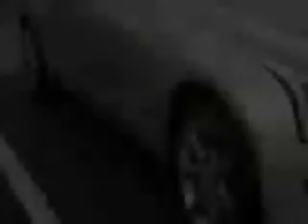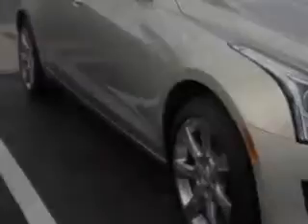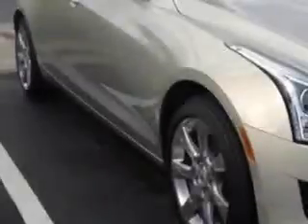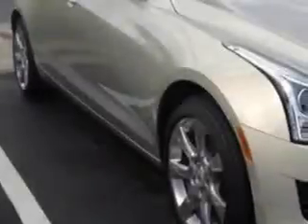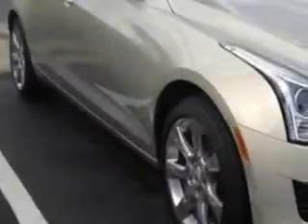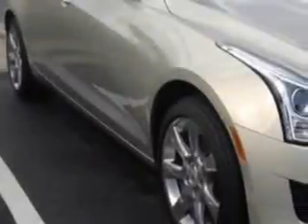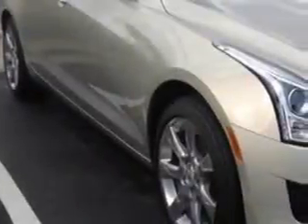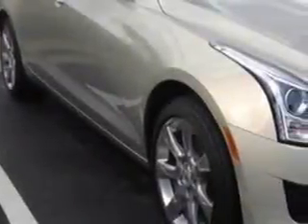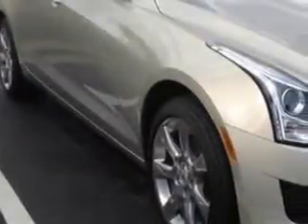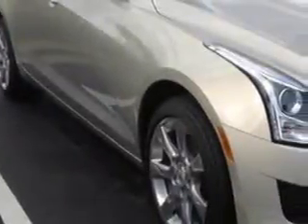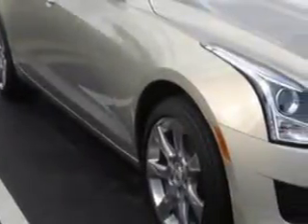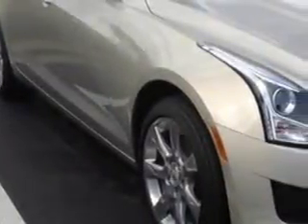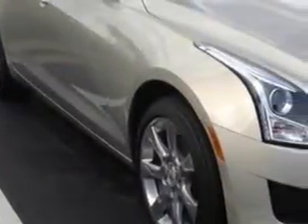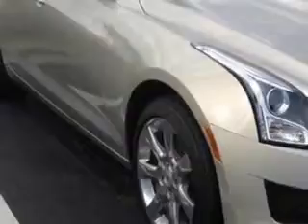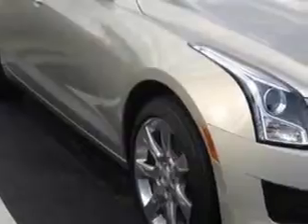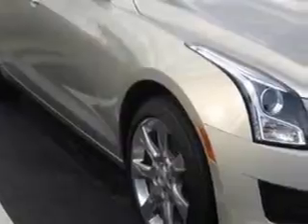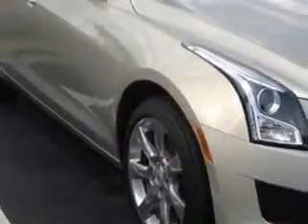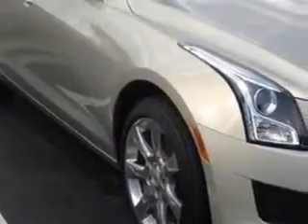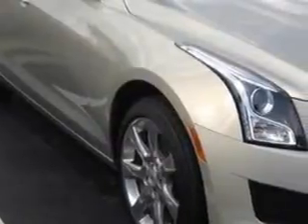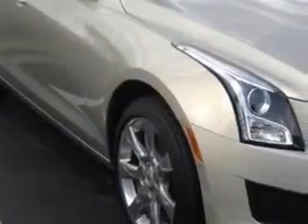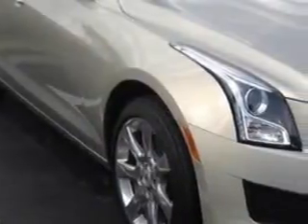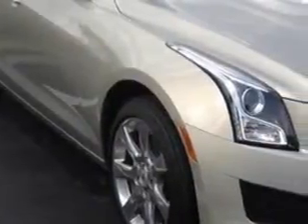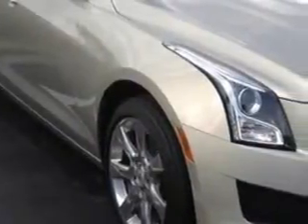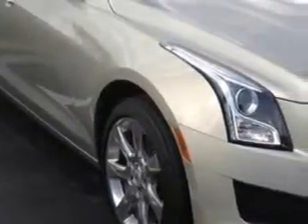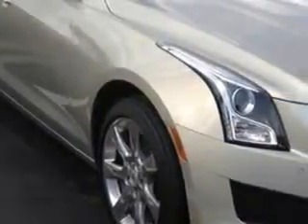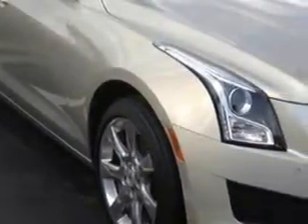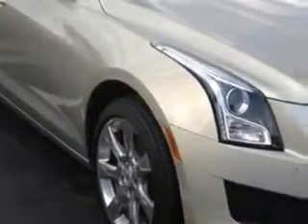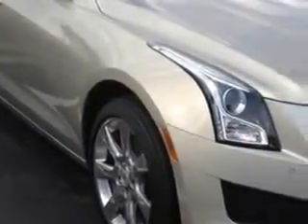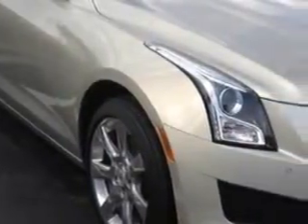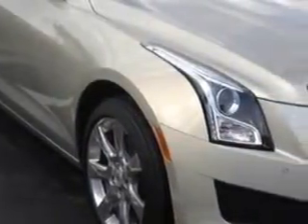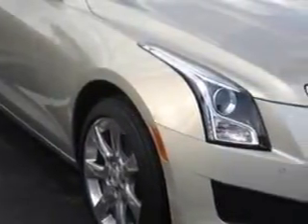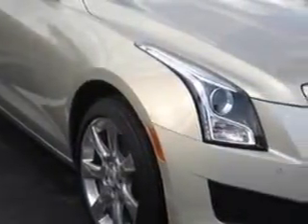Check out this Silver Coast Metallic 2014 Cadillac ATS, equipped with a 4-cylinder engine and an automatic transmission.